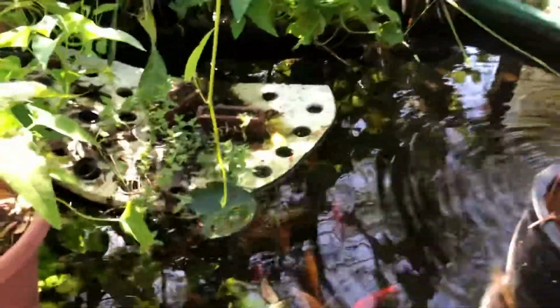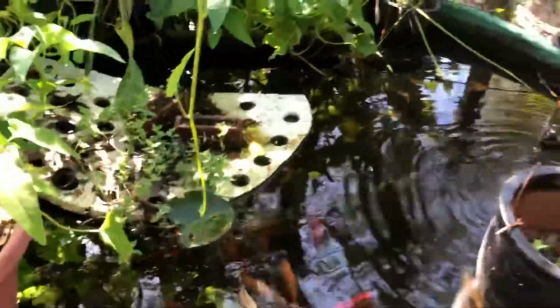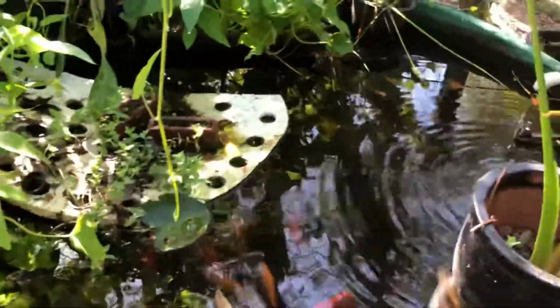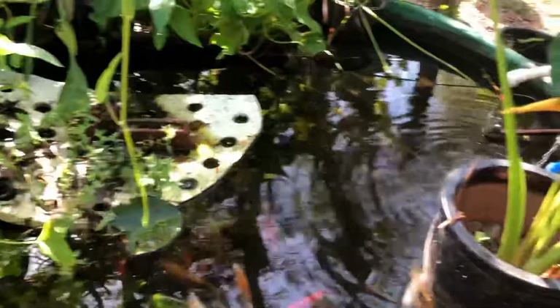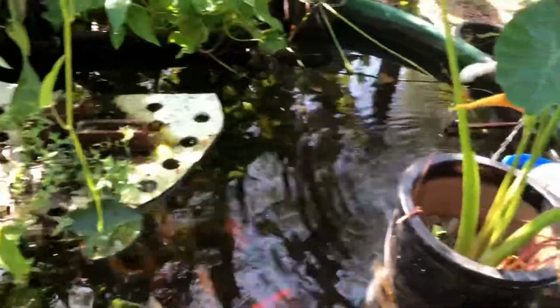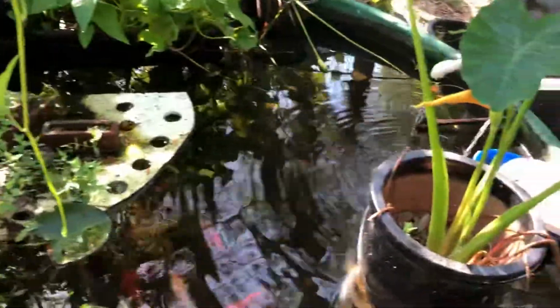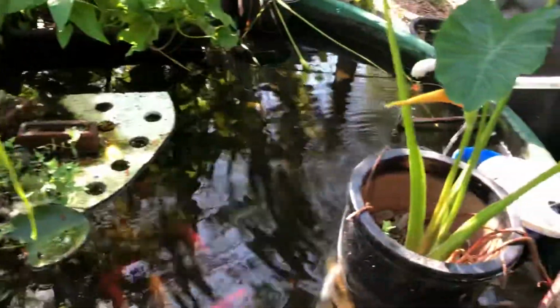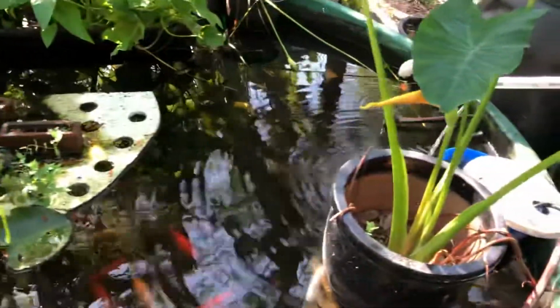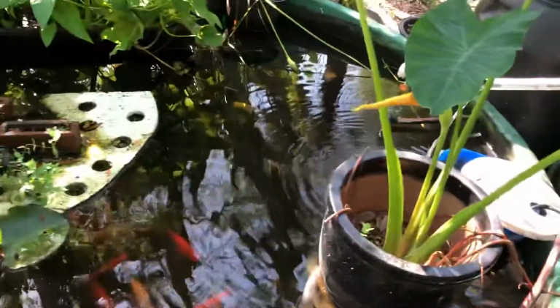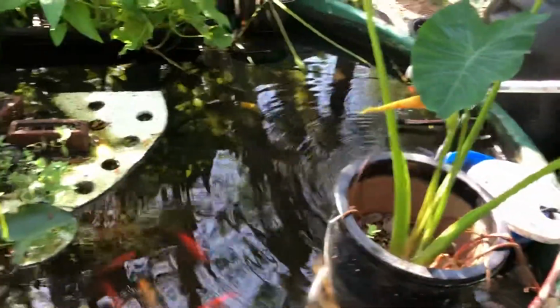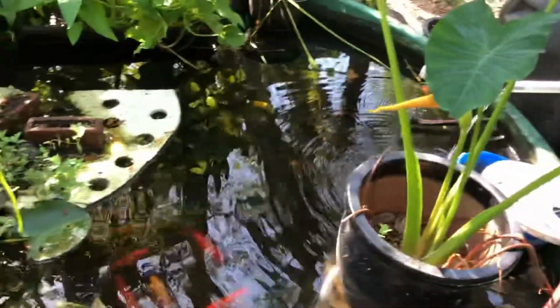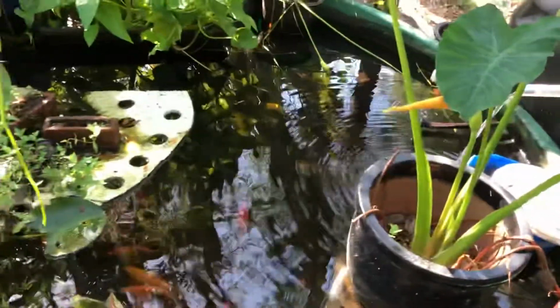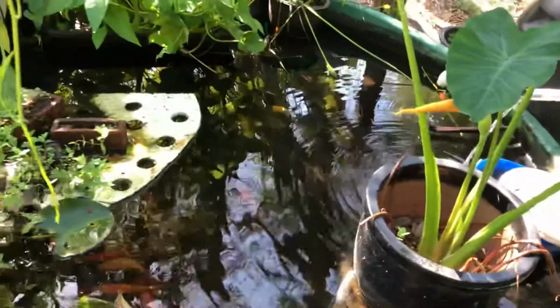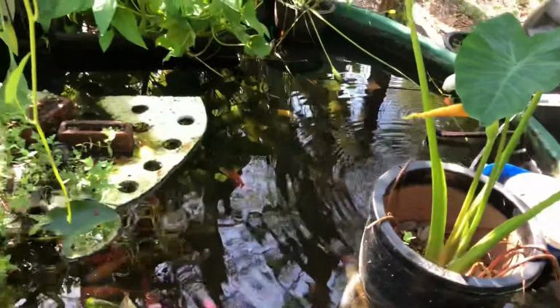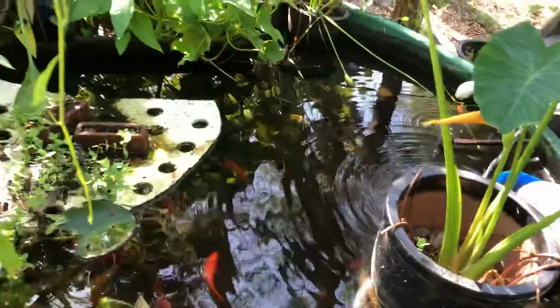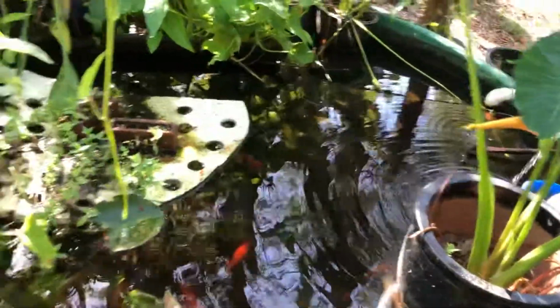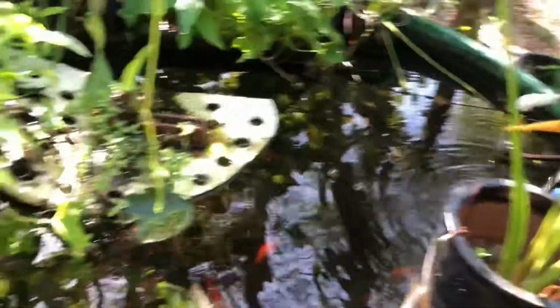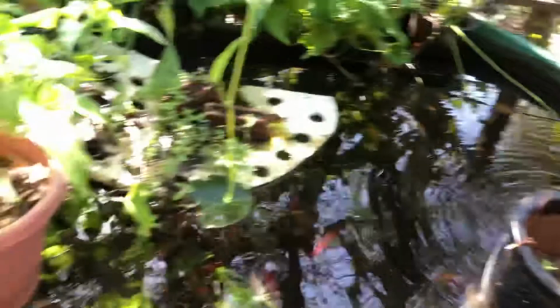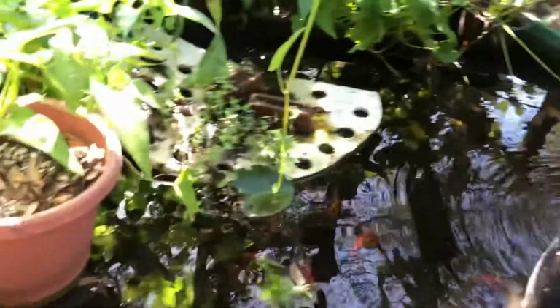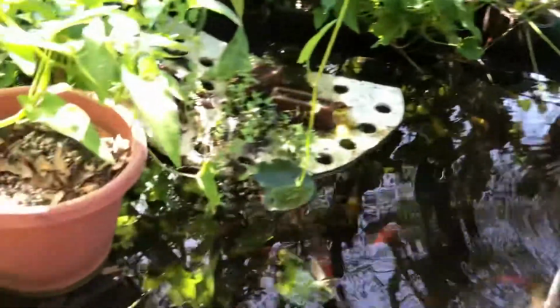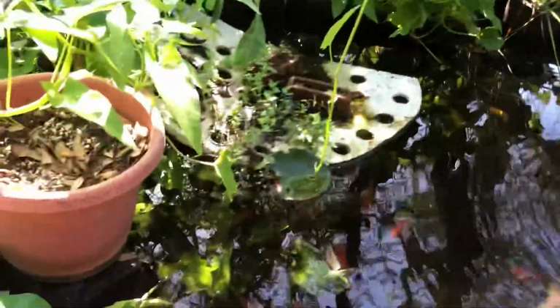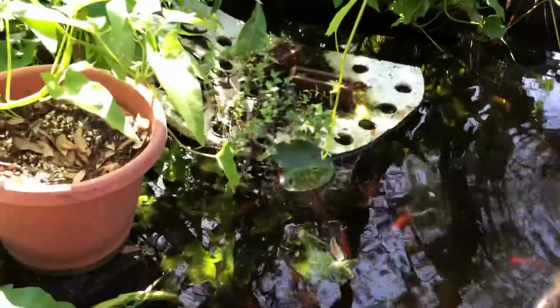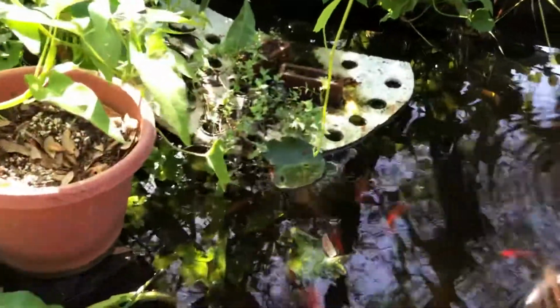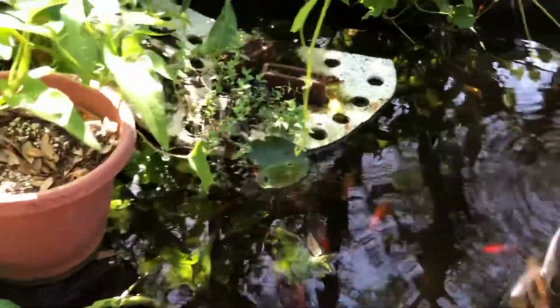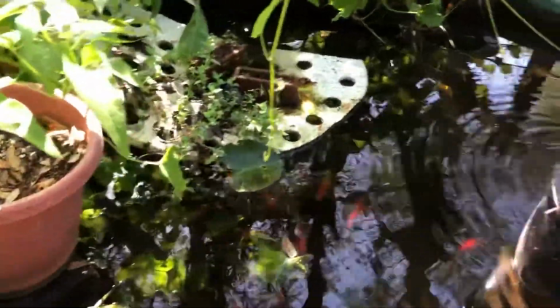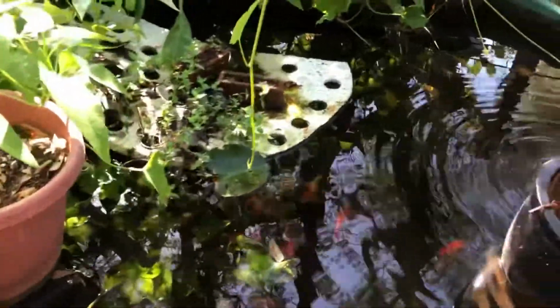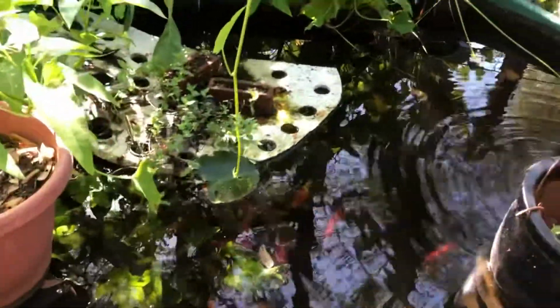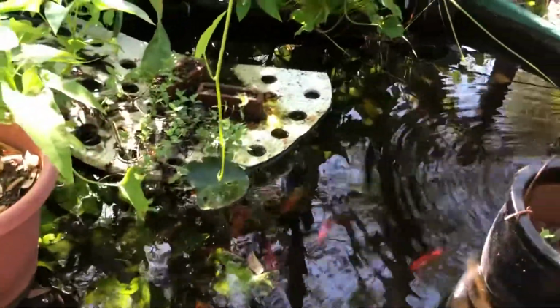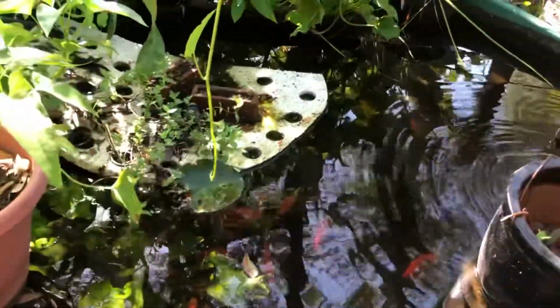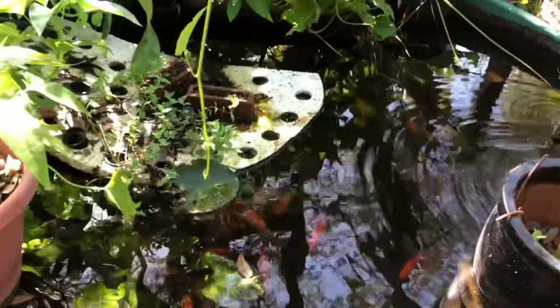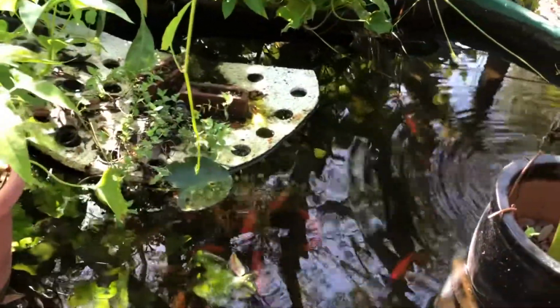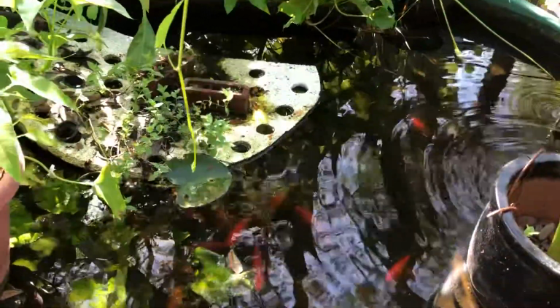Here we go, we're staying here at the aquaponics and I'm just gonna talk about a few things. I moved some stuff around, not much.